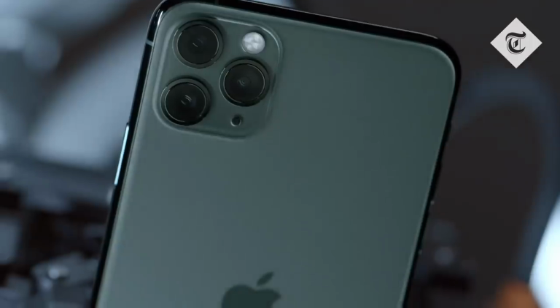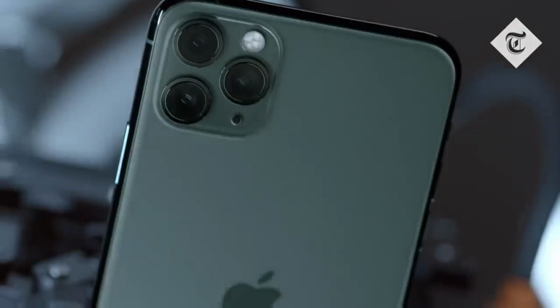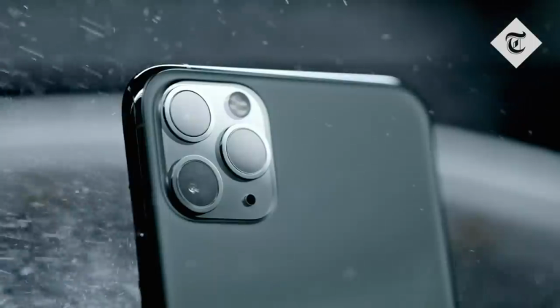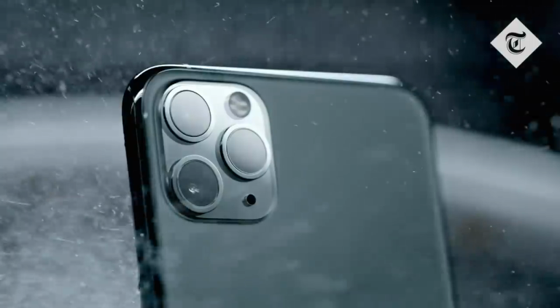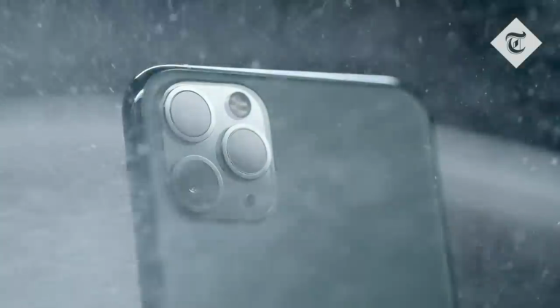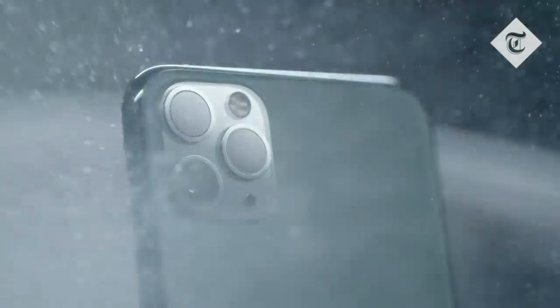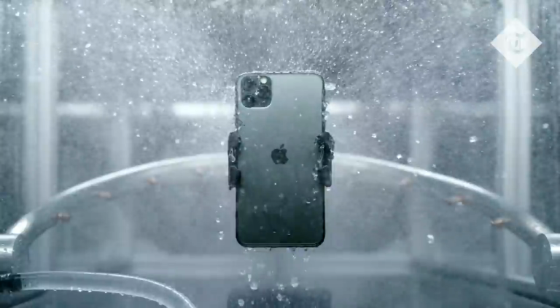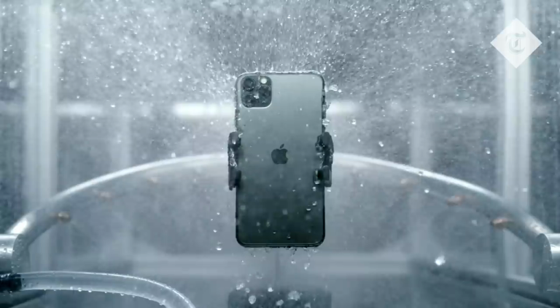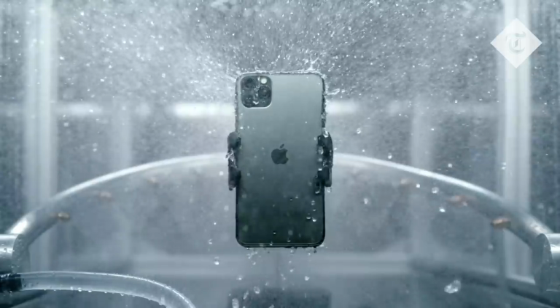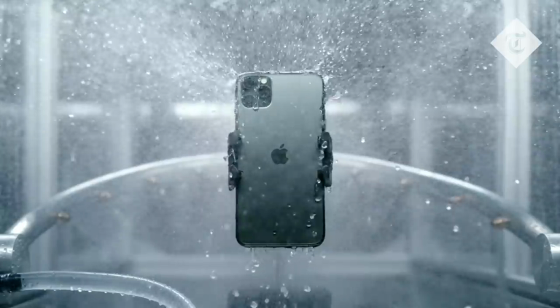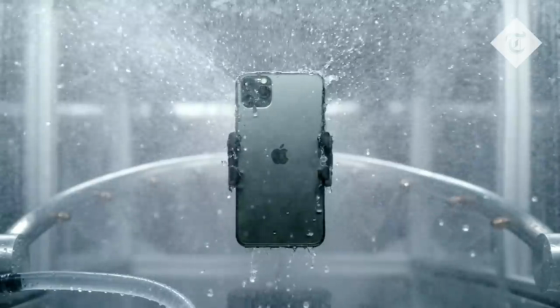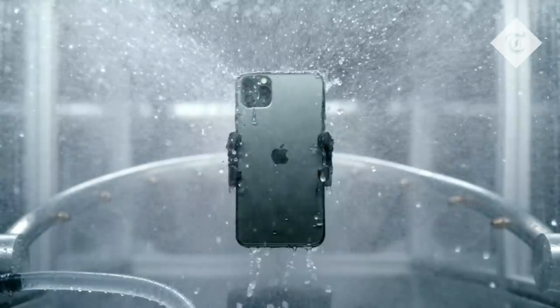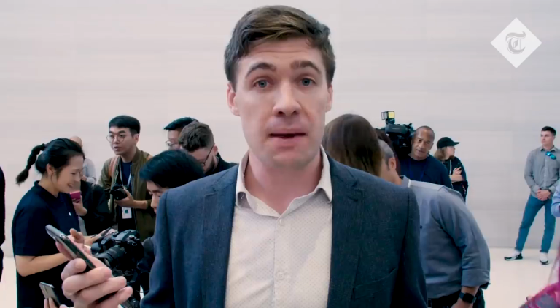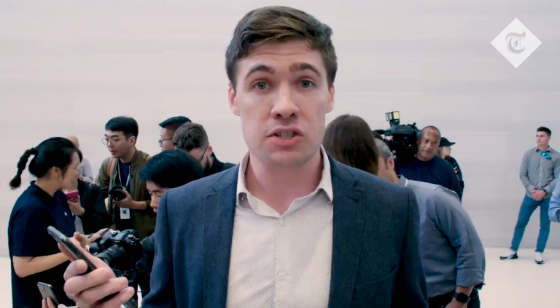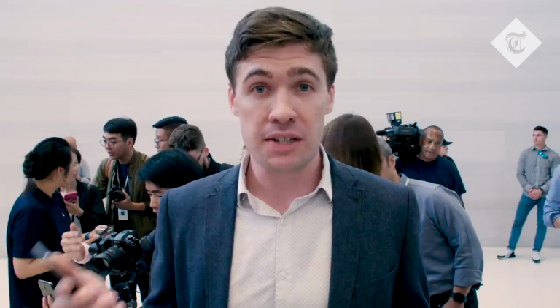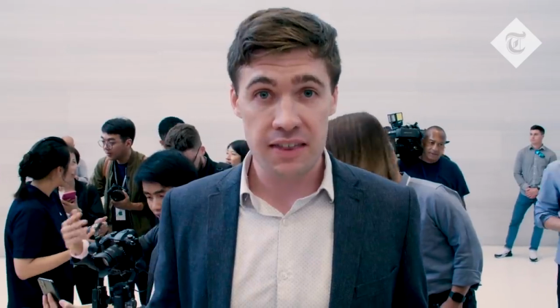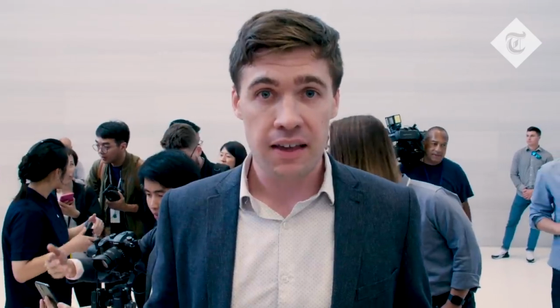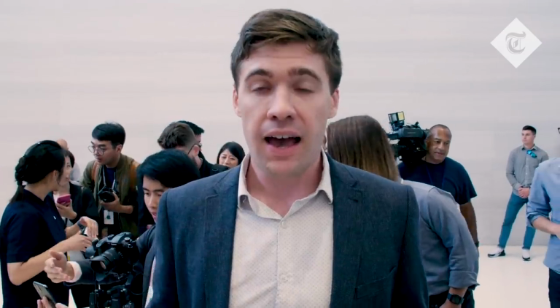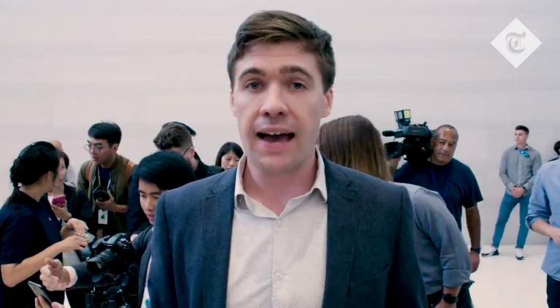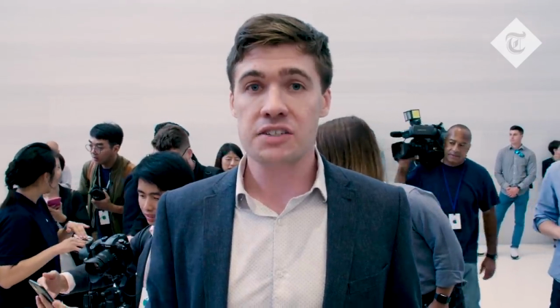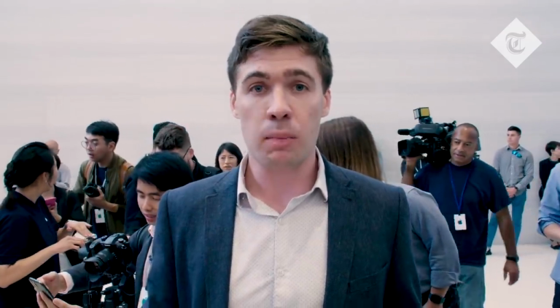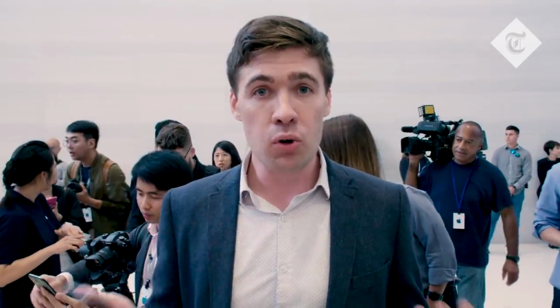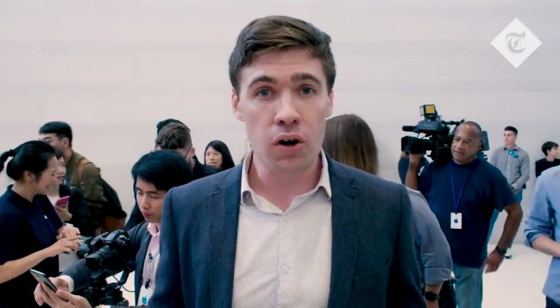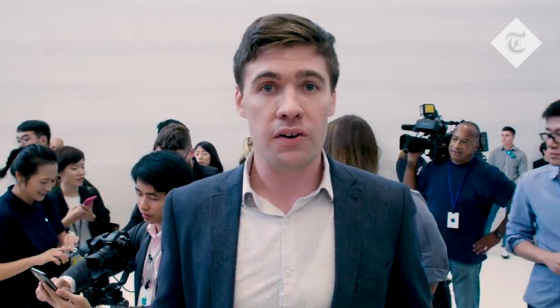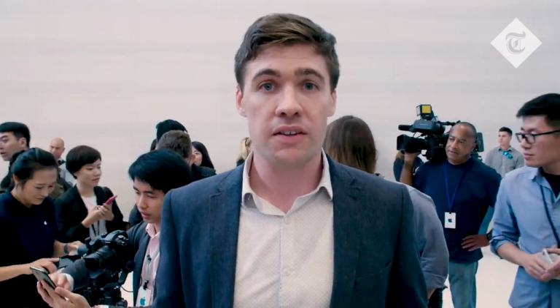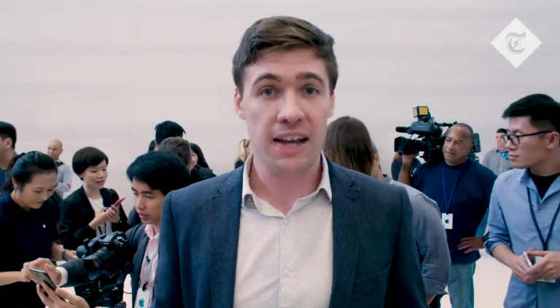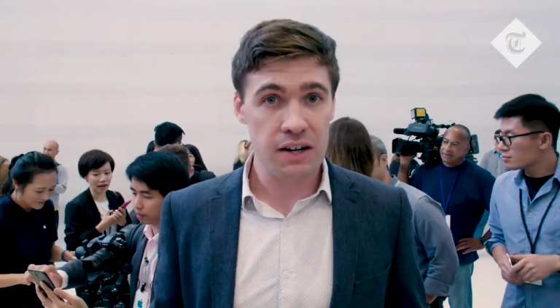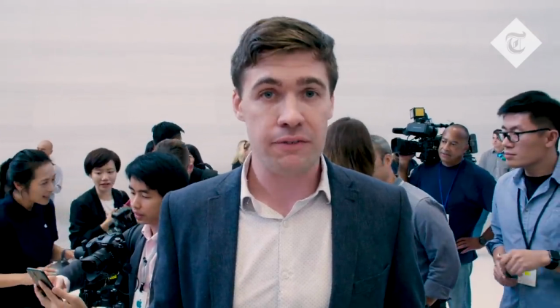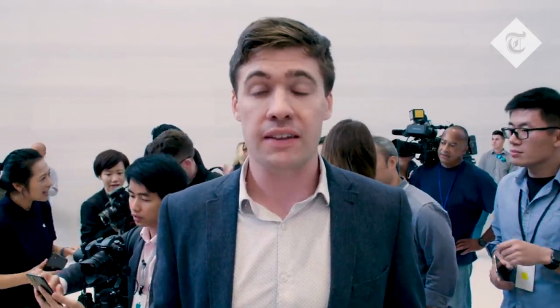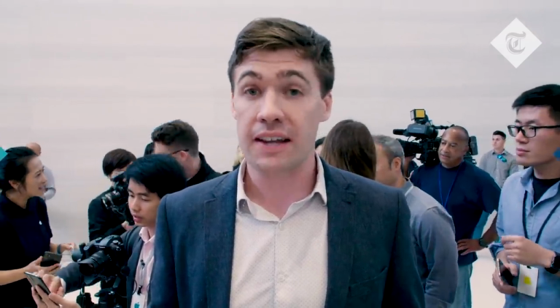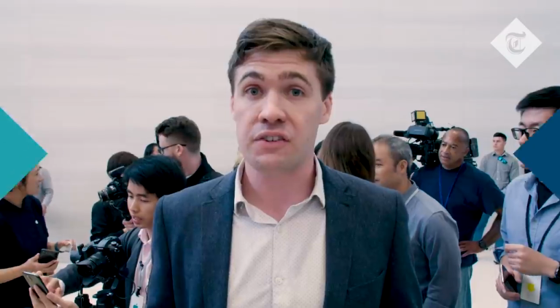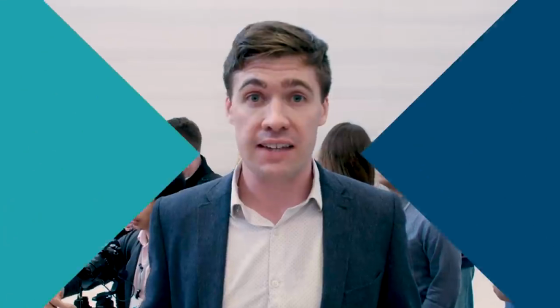So those are the new iPhones. They come out on September 20th and there'll be more on the Telegraph in the next few days.